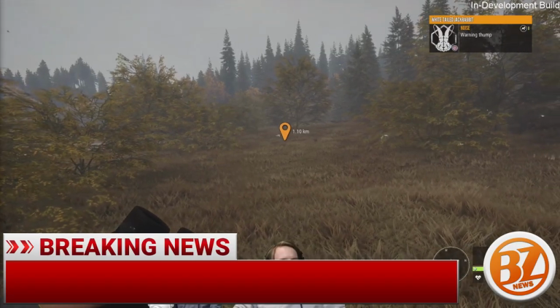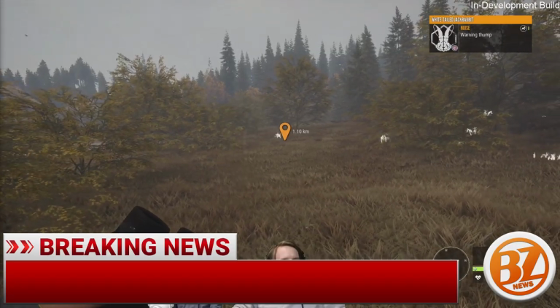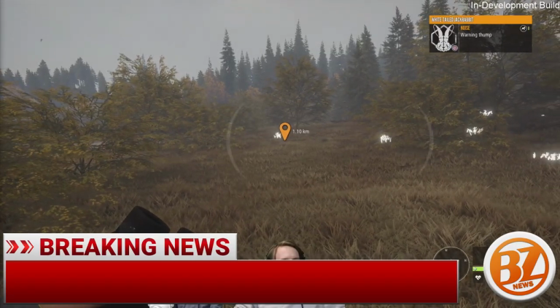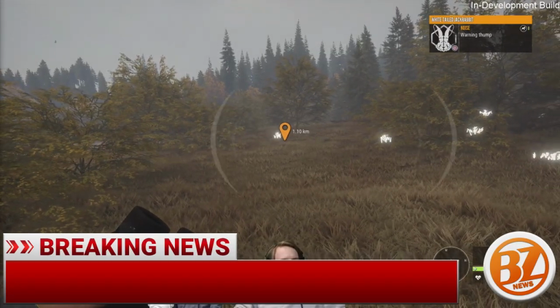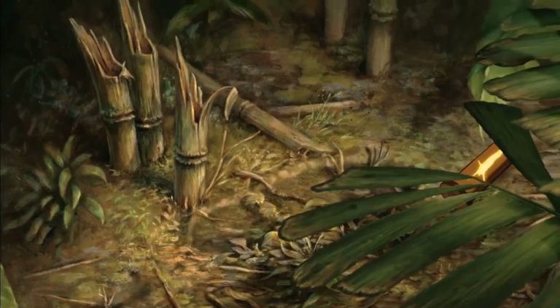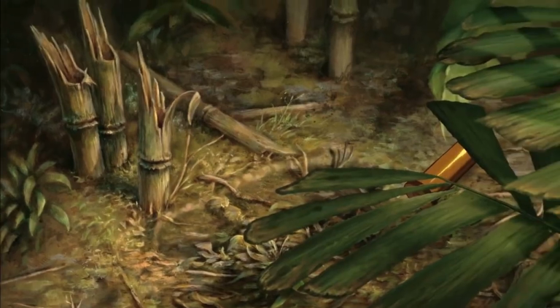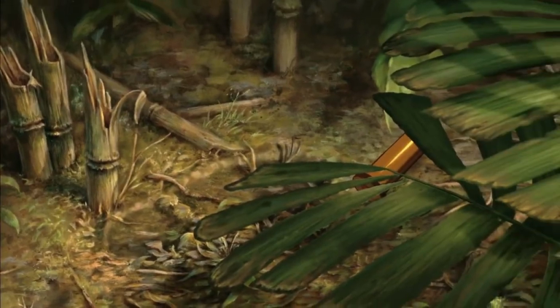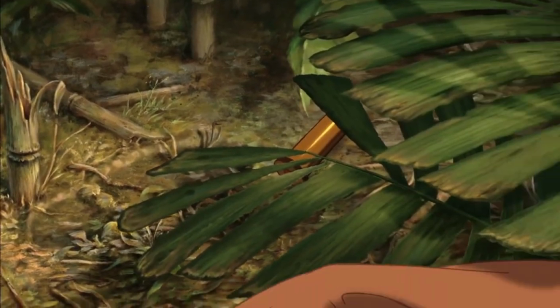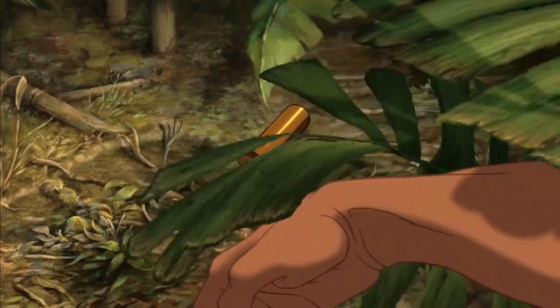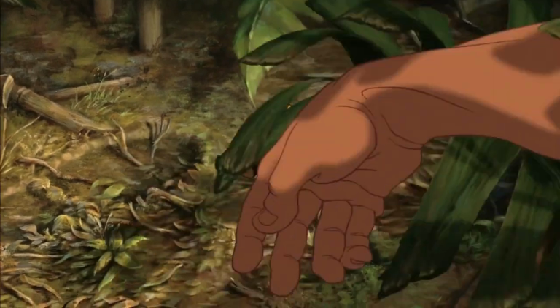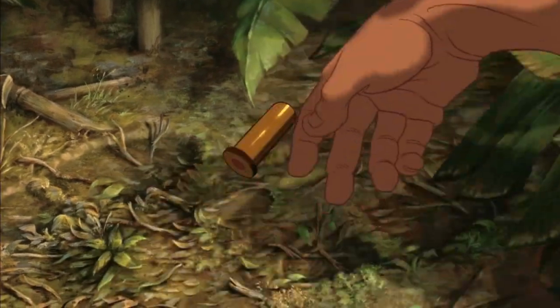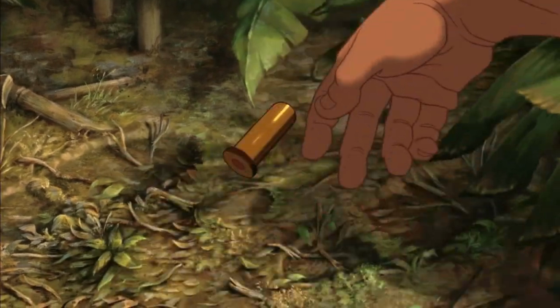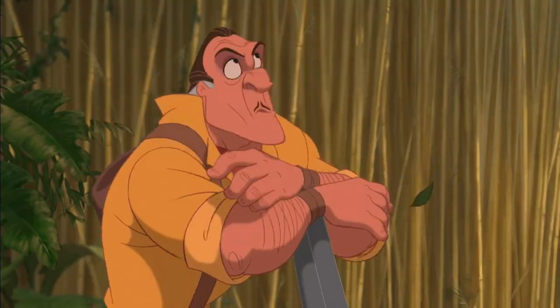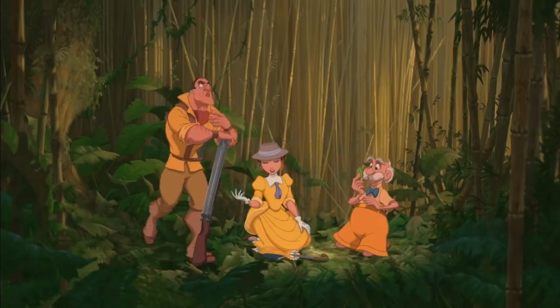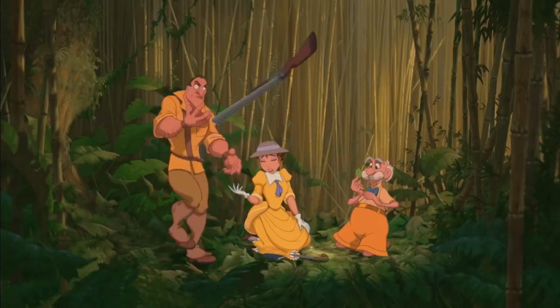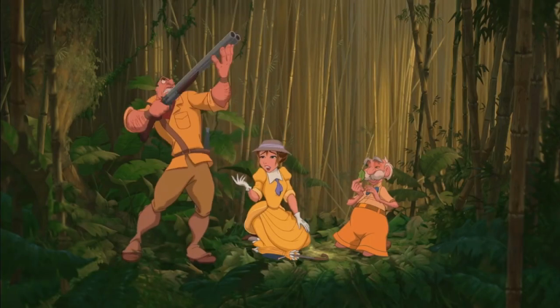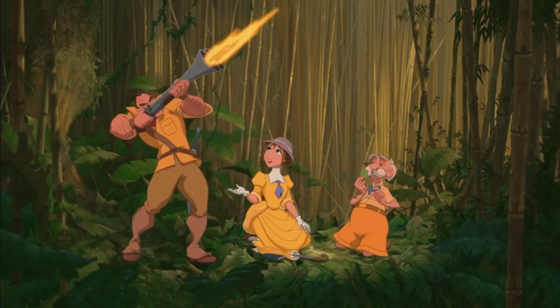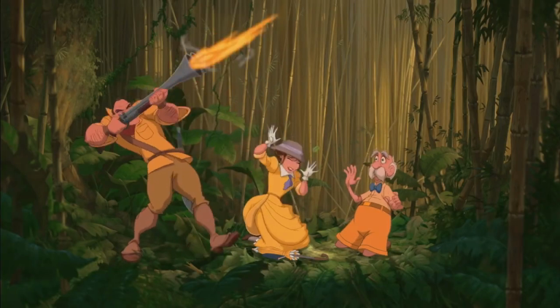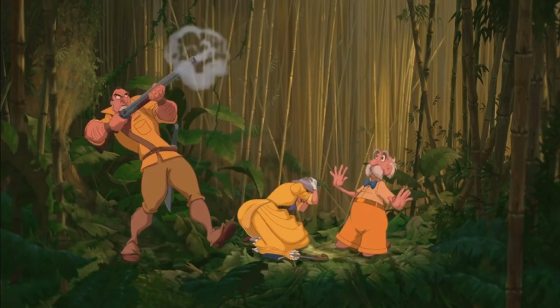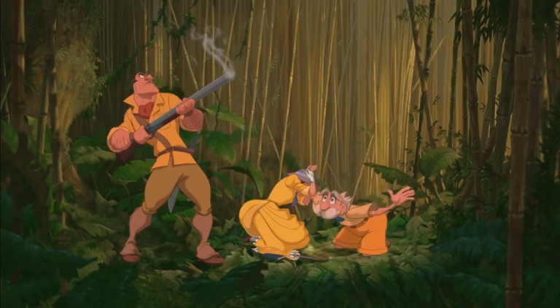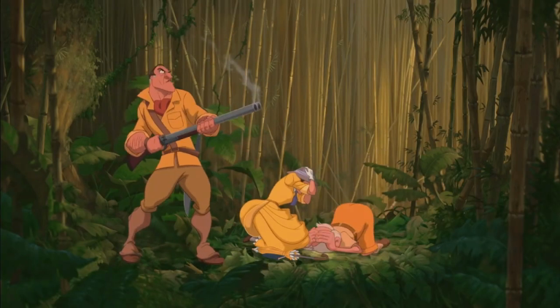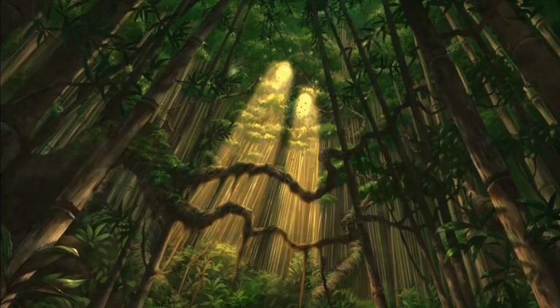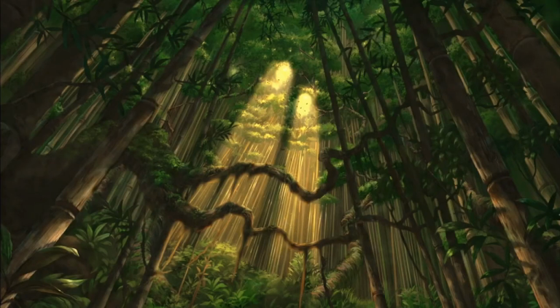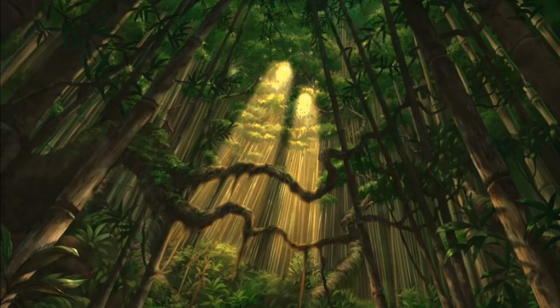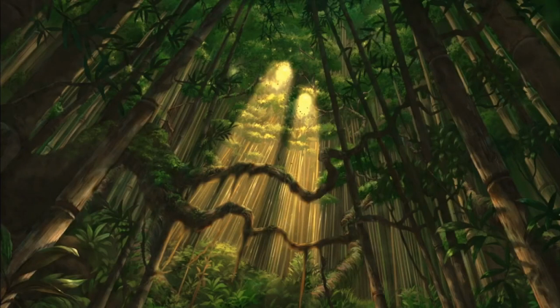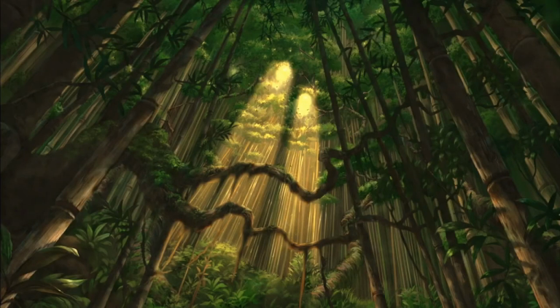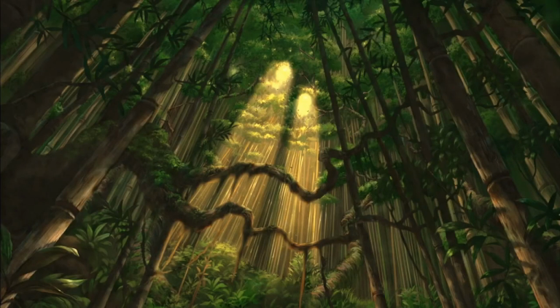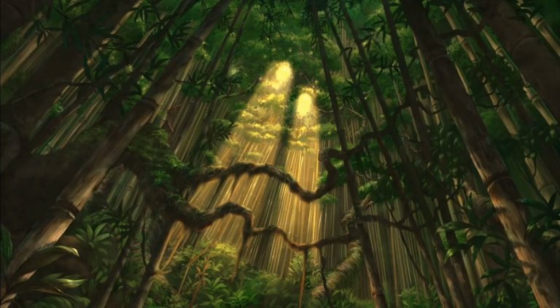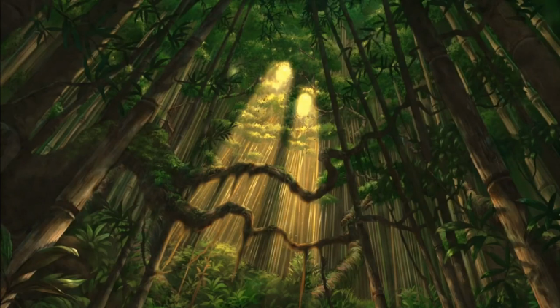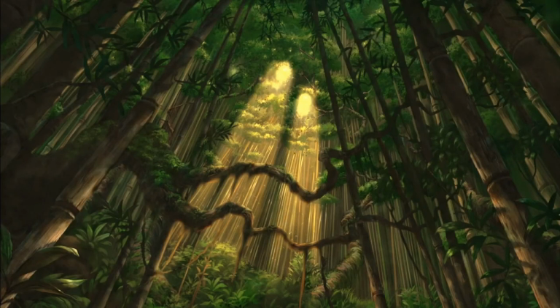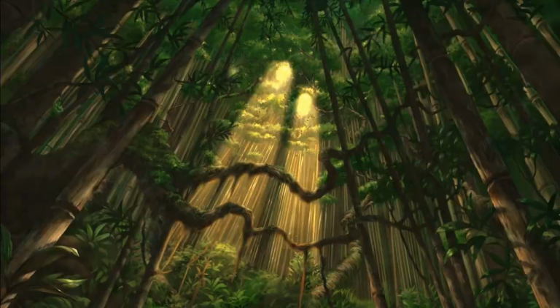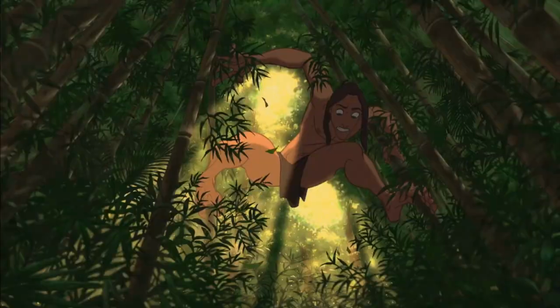That kind of reminds me of Tarzan or something like that, when you had Clayton running around Africa with the old shotgun. That was pretty cool.